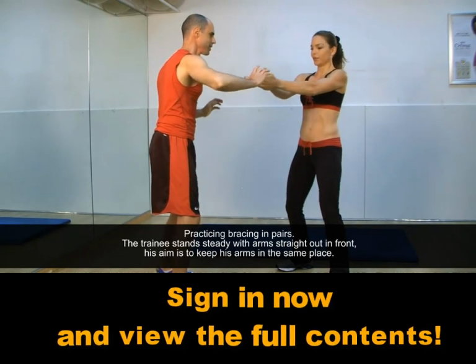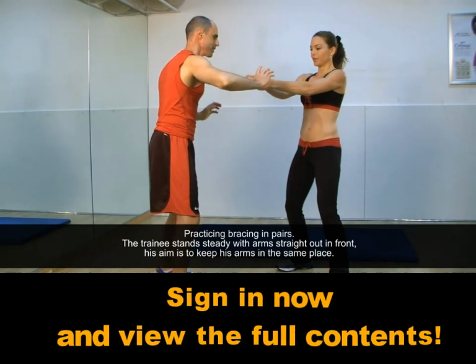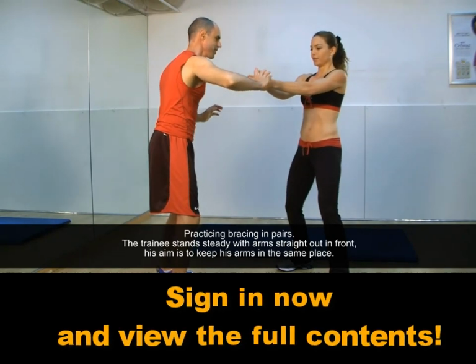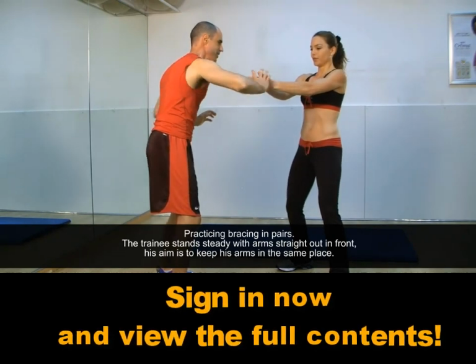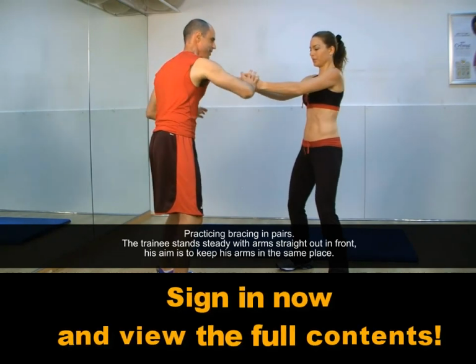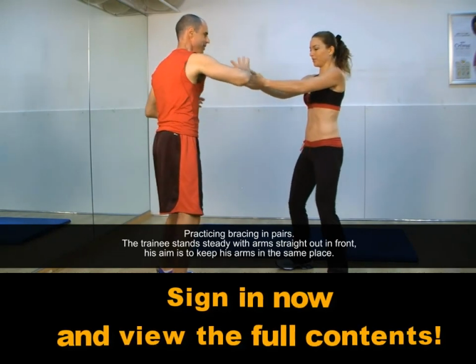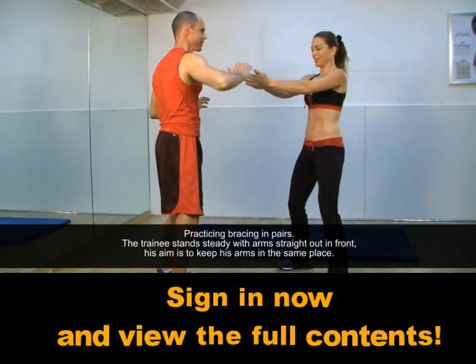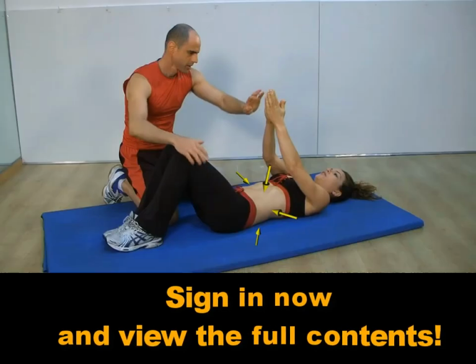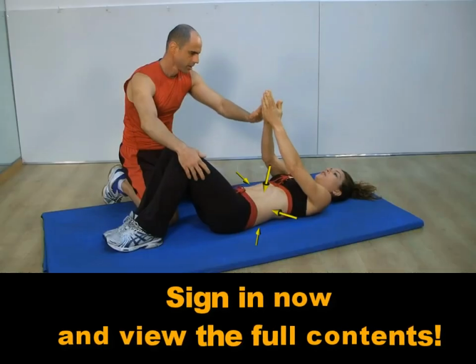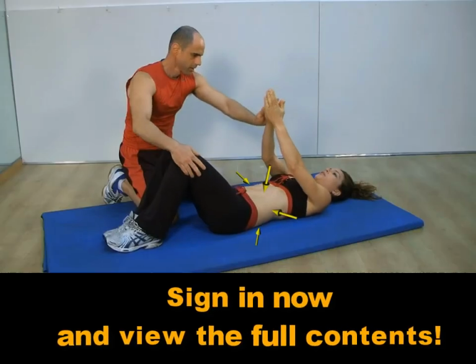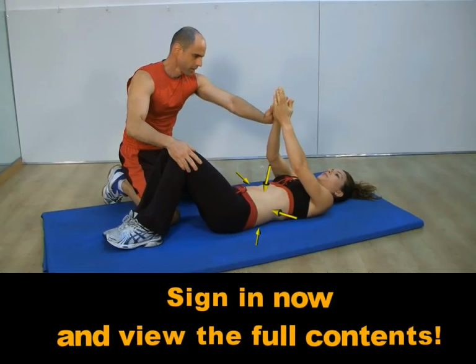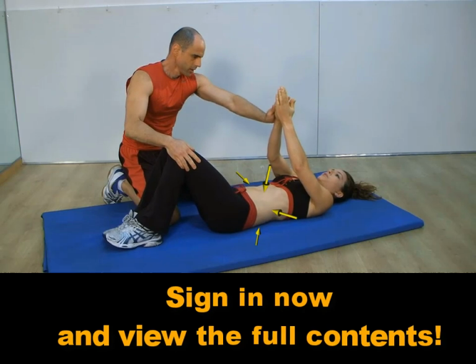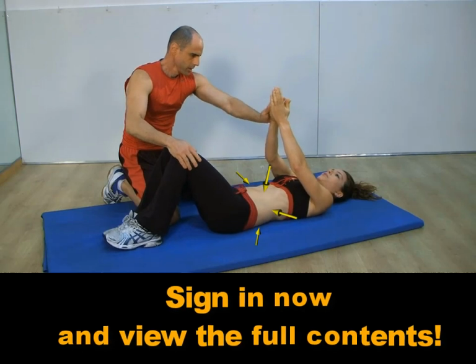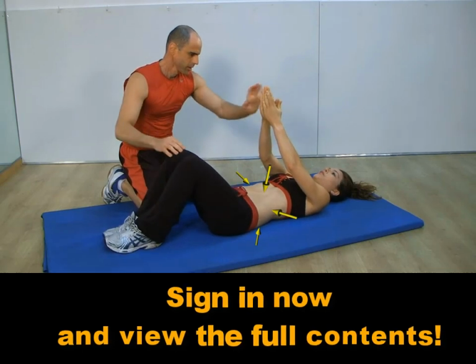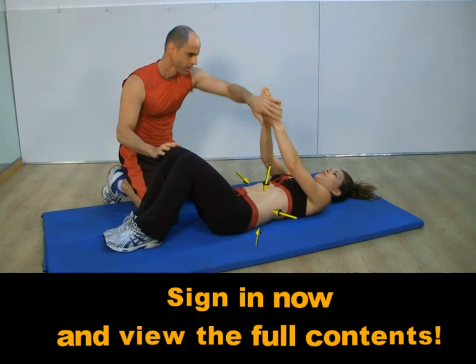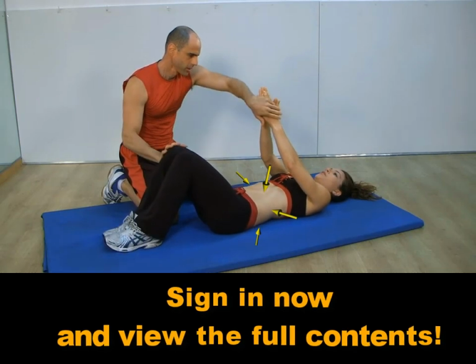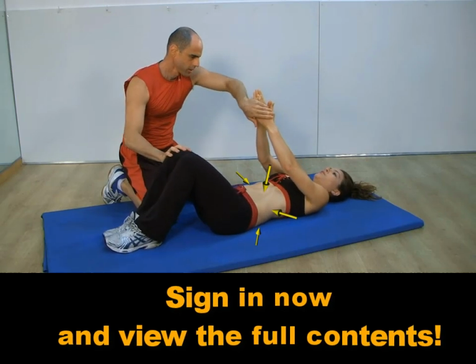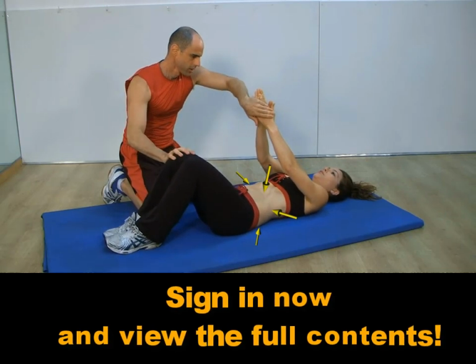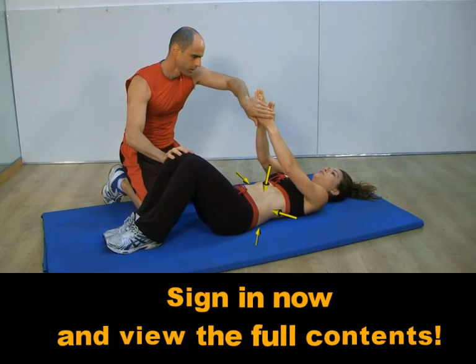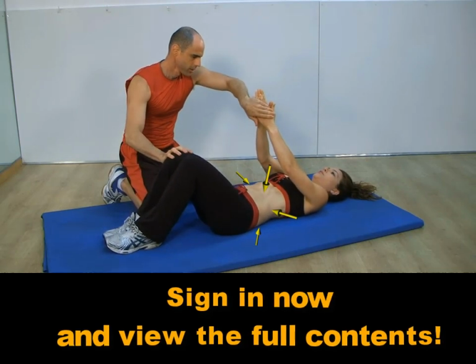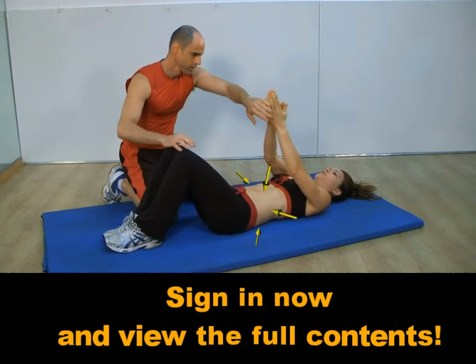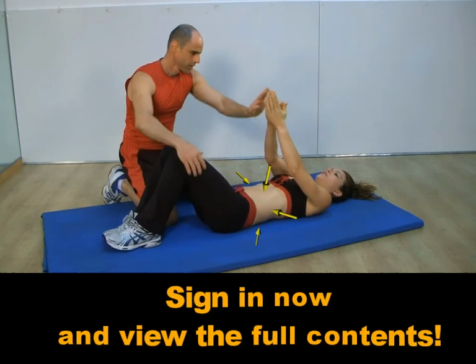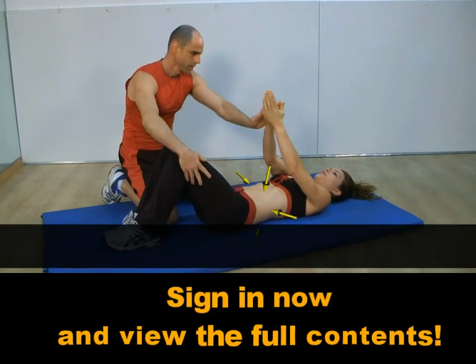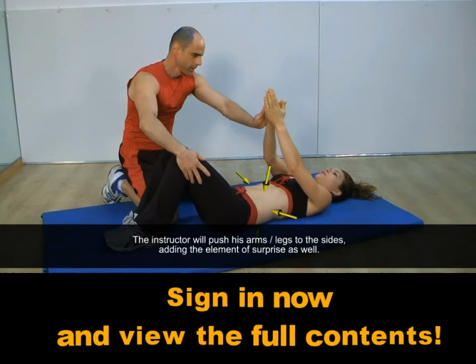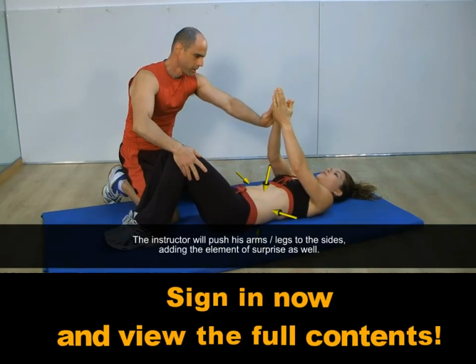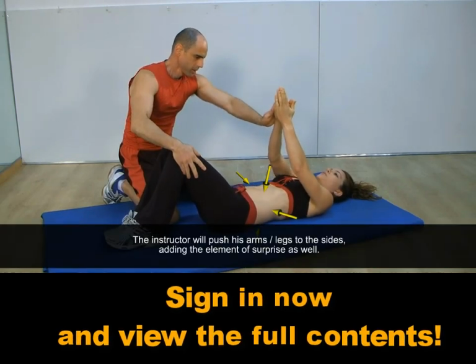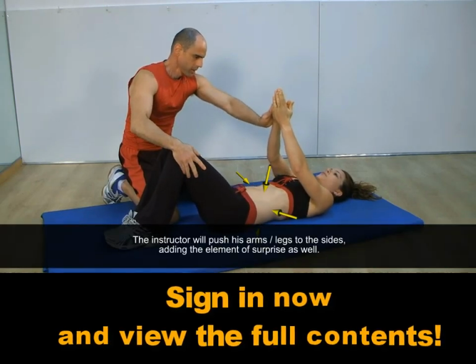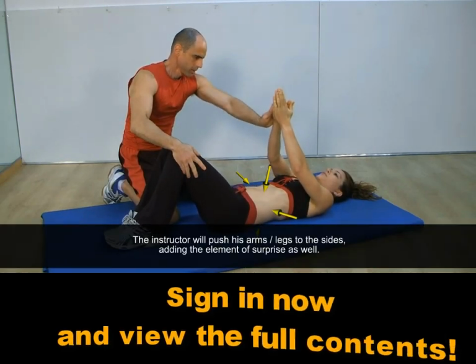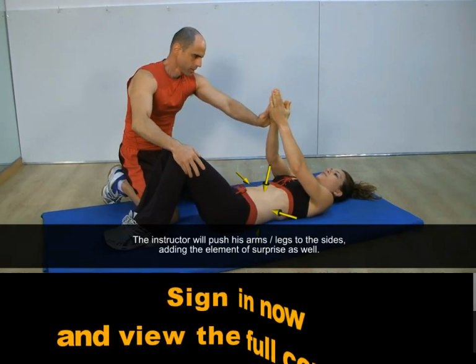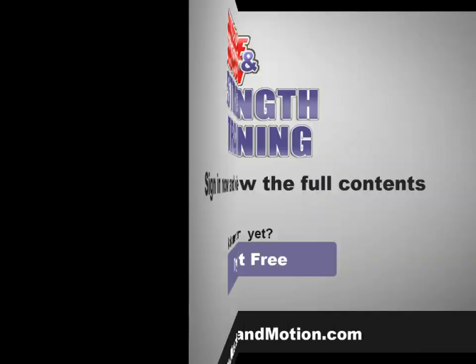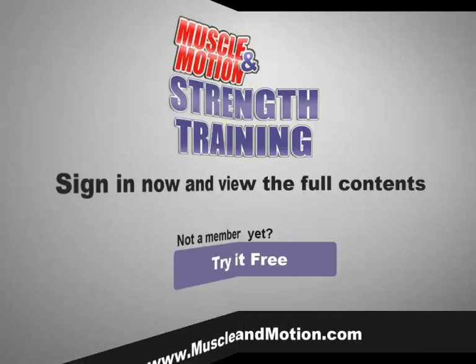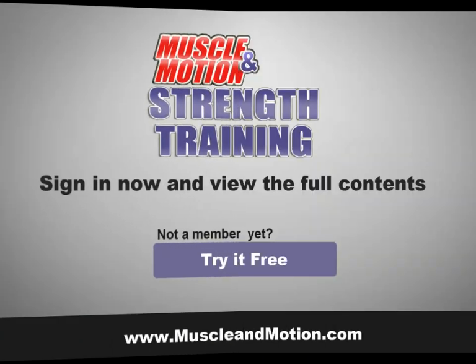The trainee stands steady with arms straight out in front. His aim is to keep his arms in the same place.